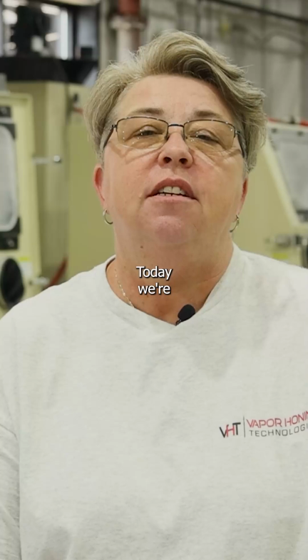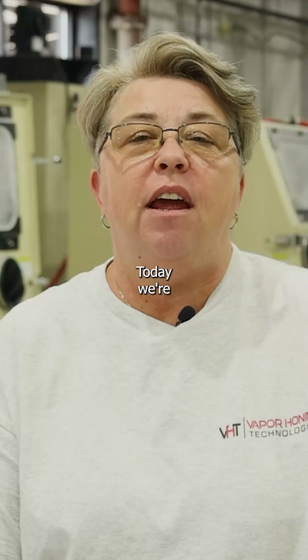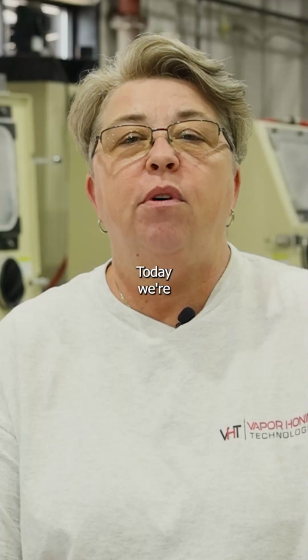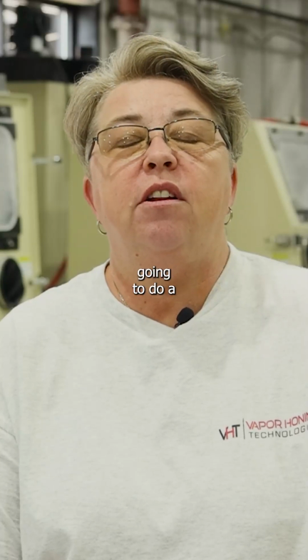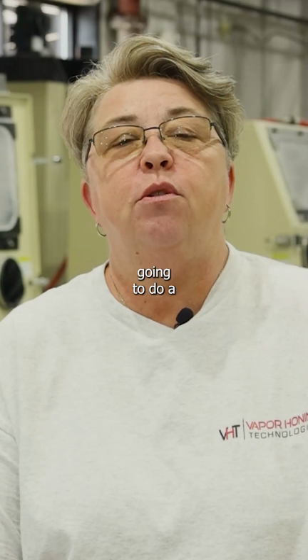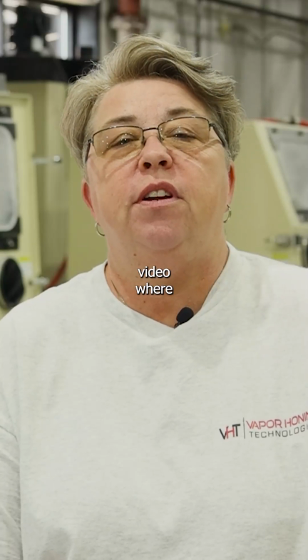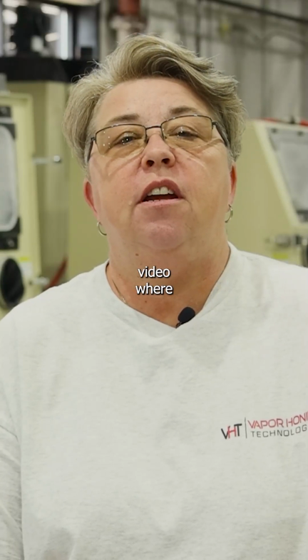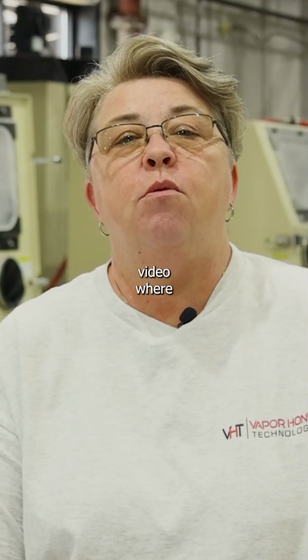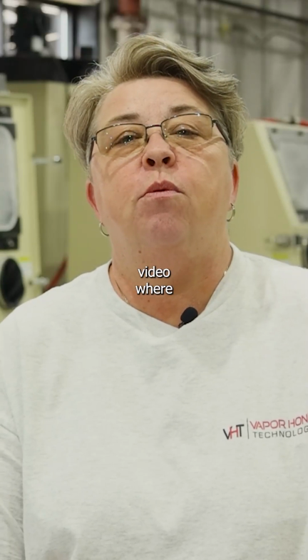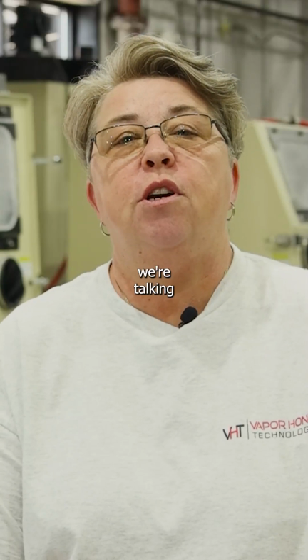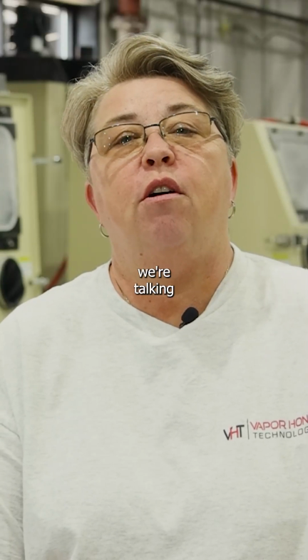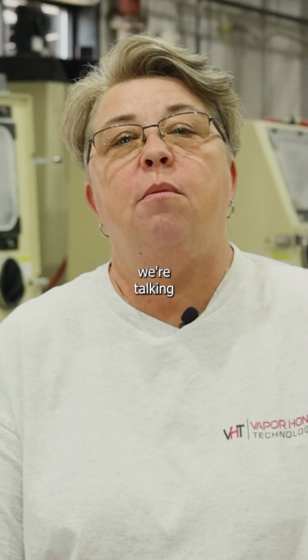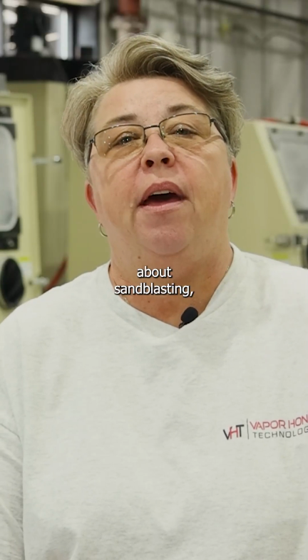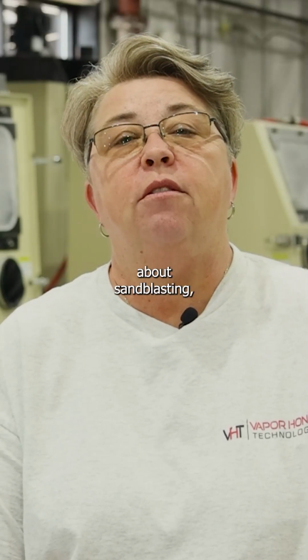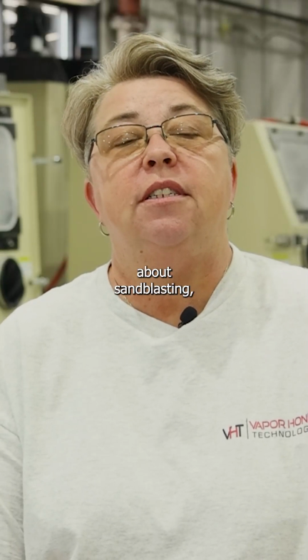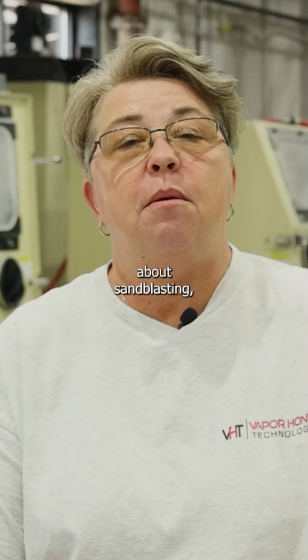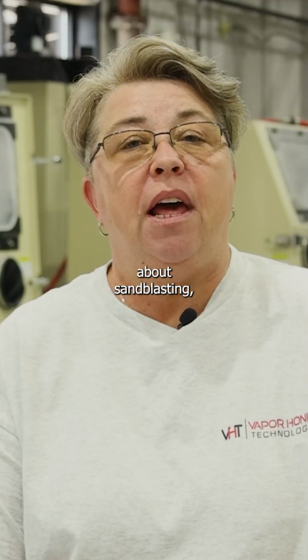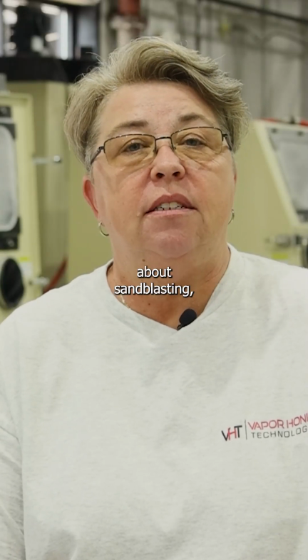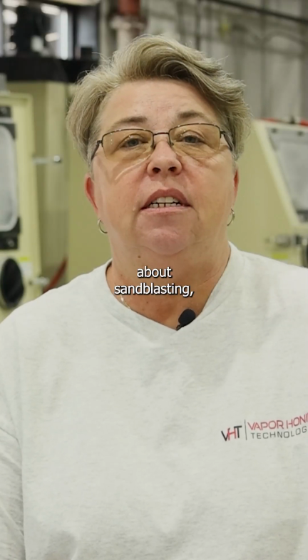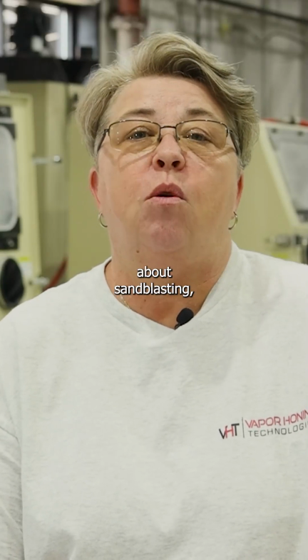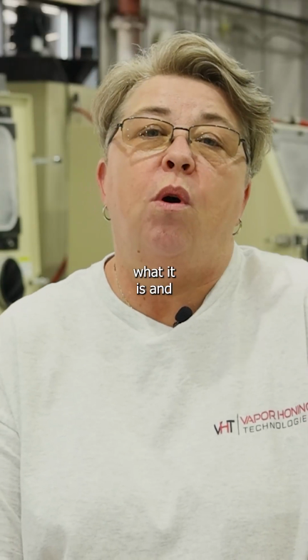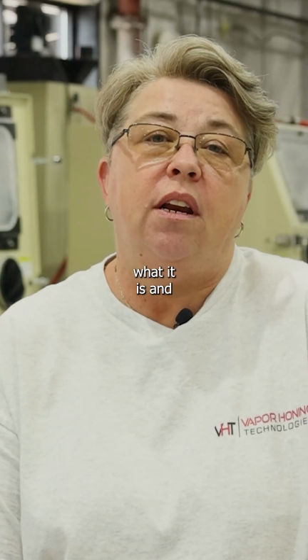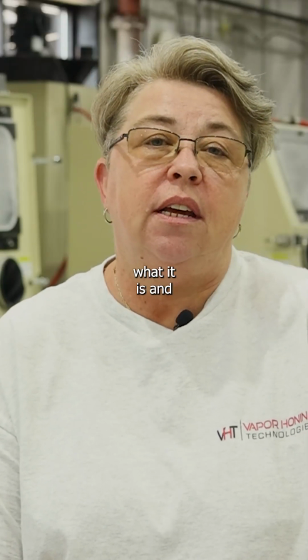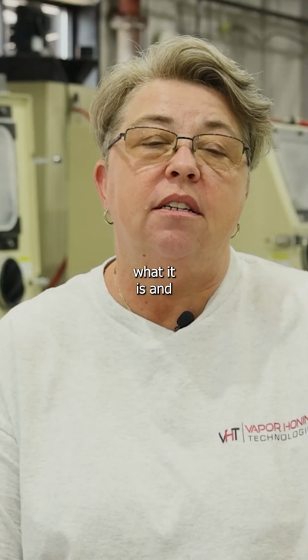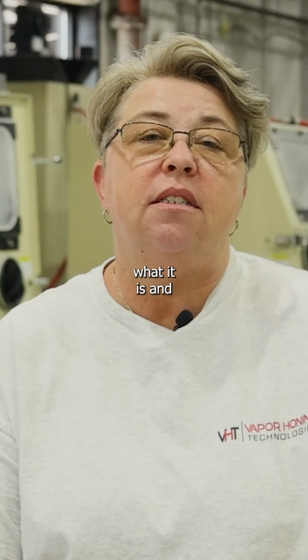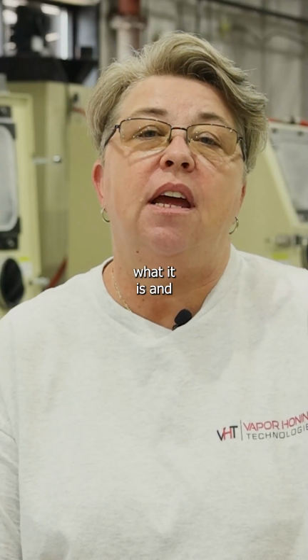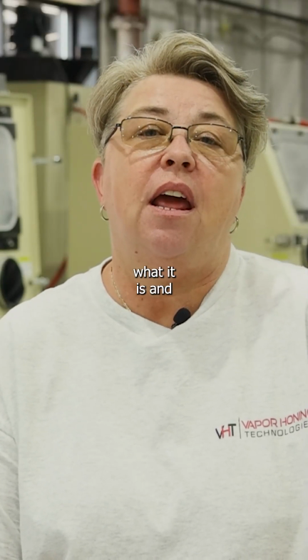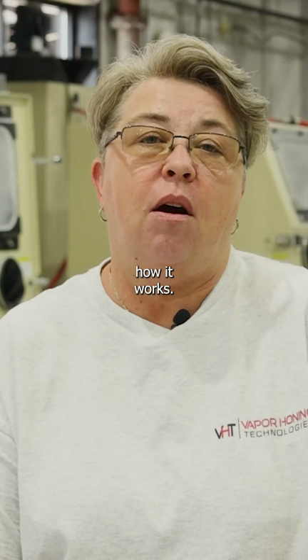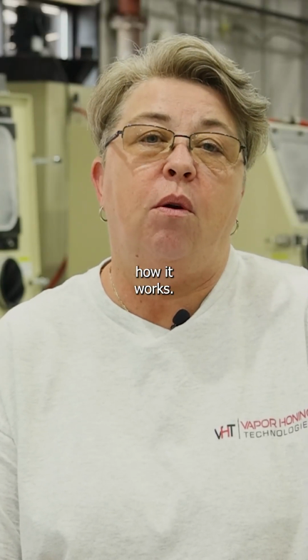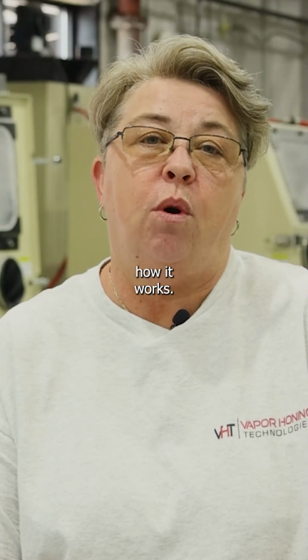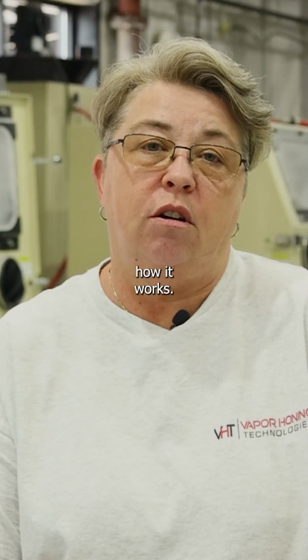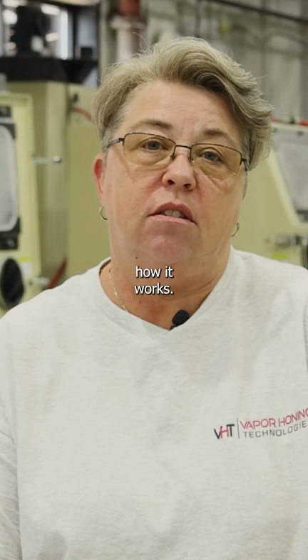Today we're going to do a video where we're talking about sandblasting, what it is, and how it works.